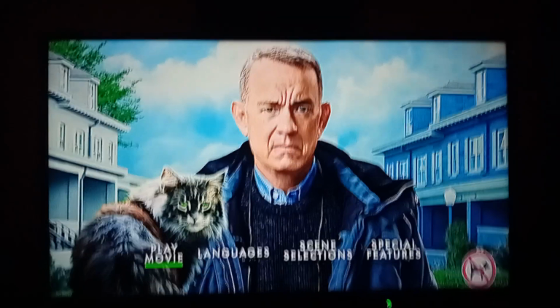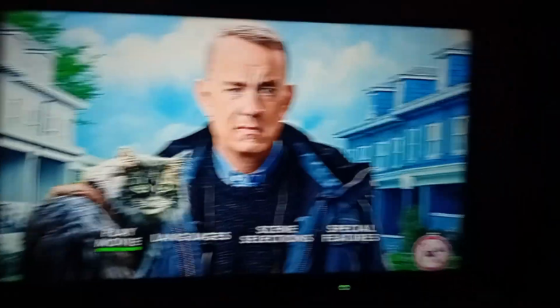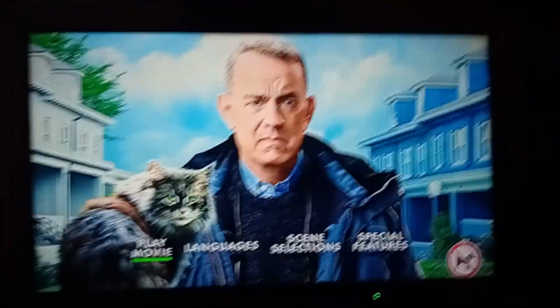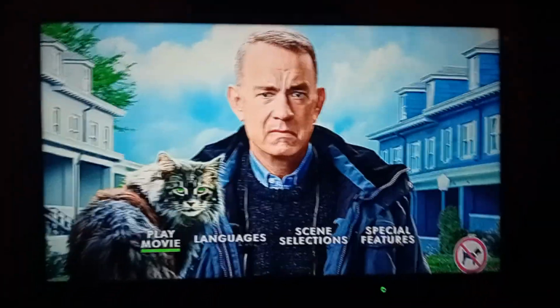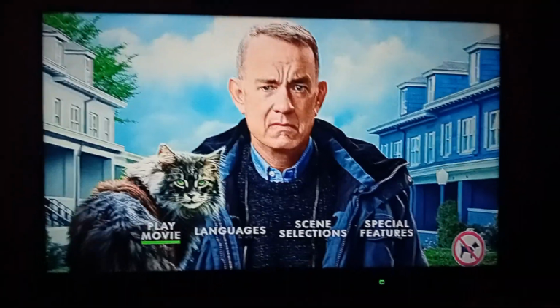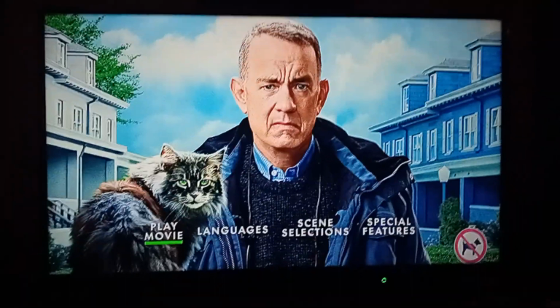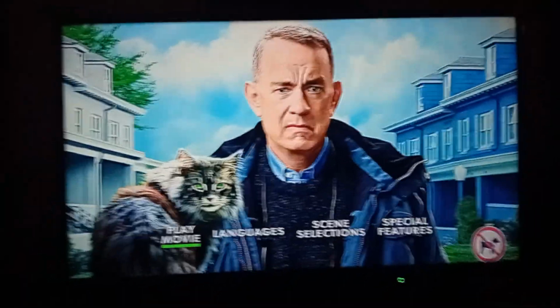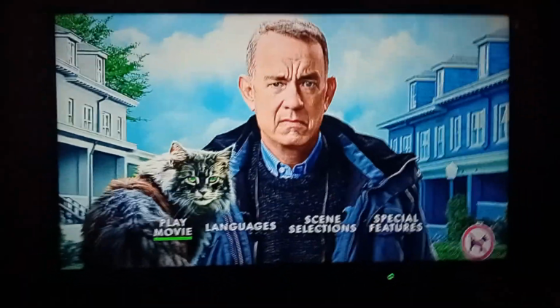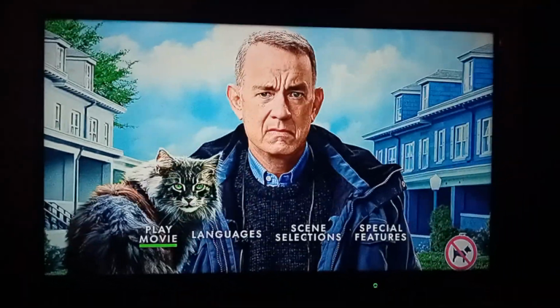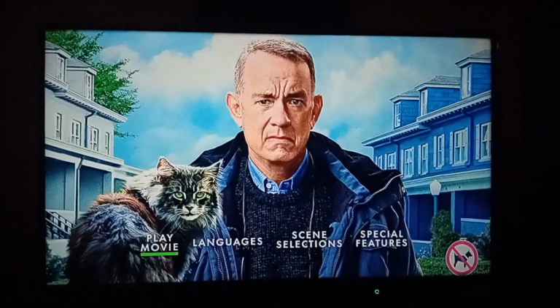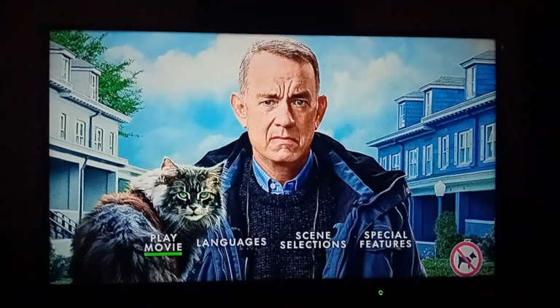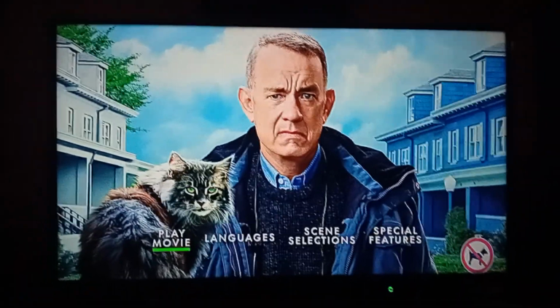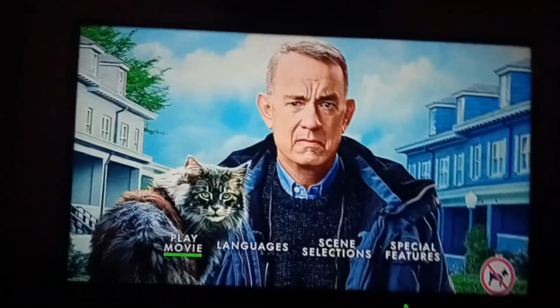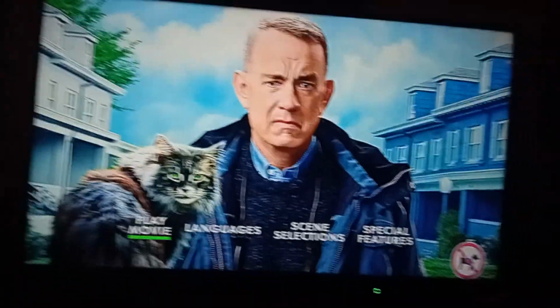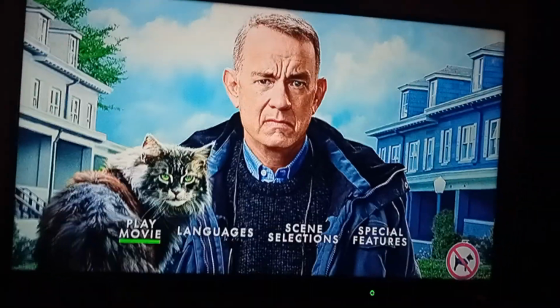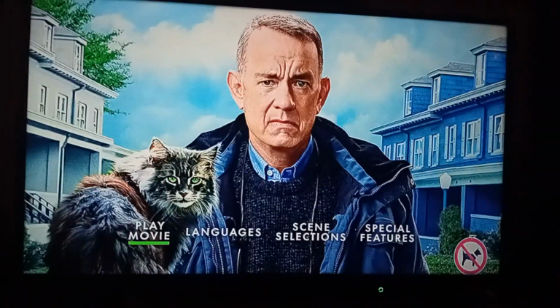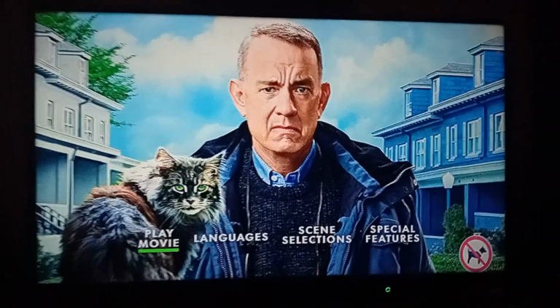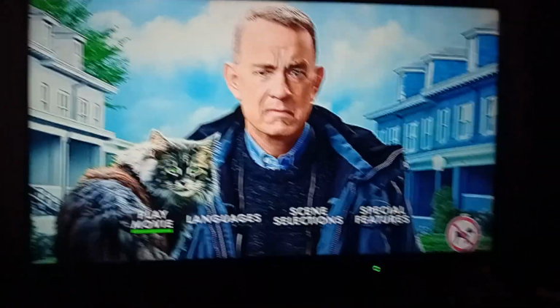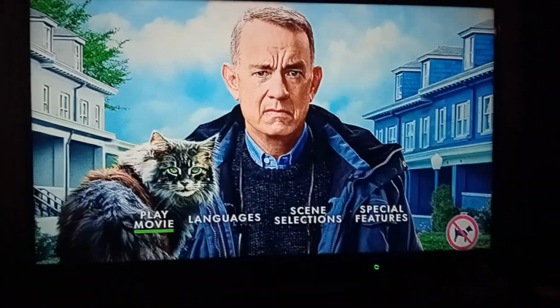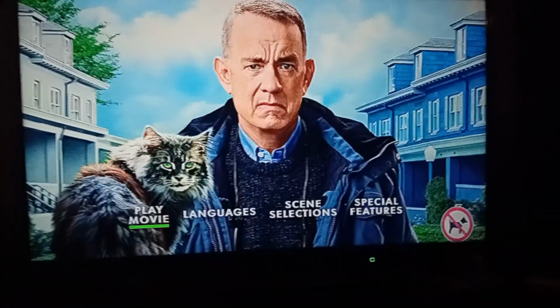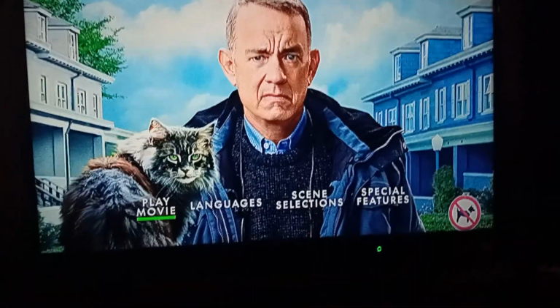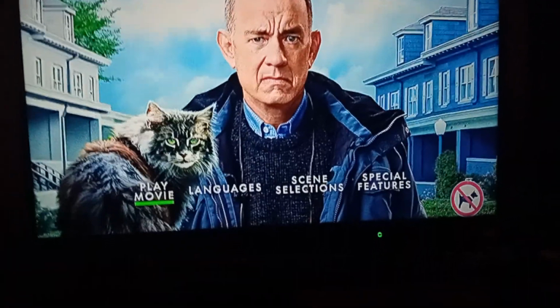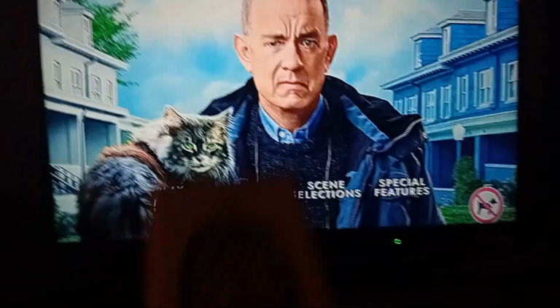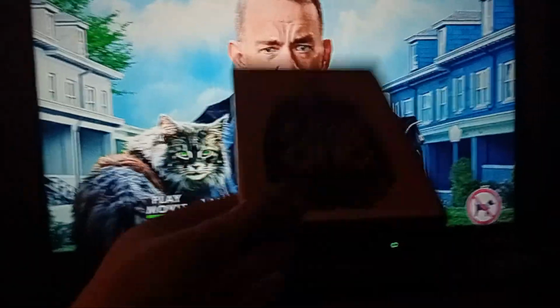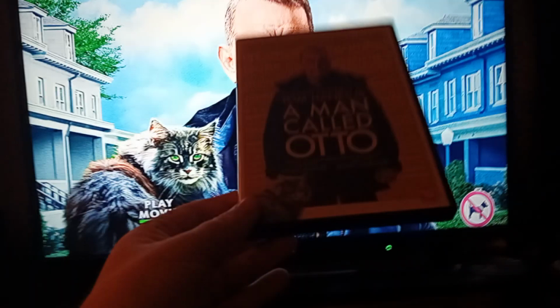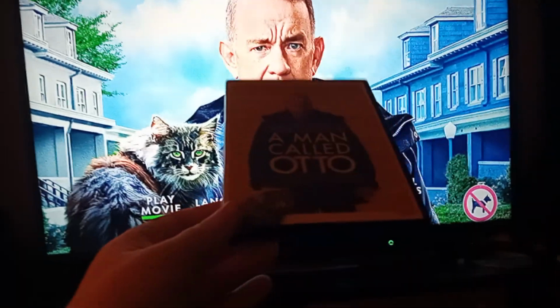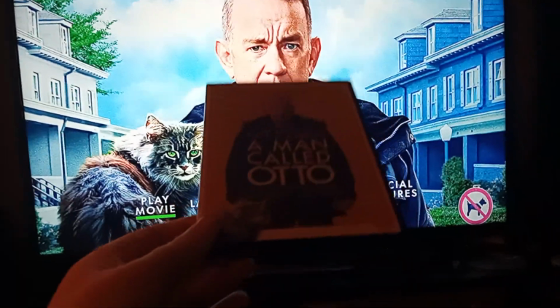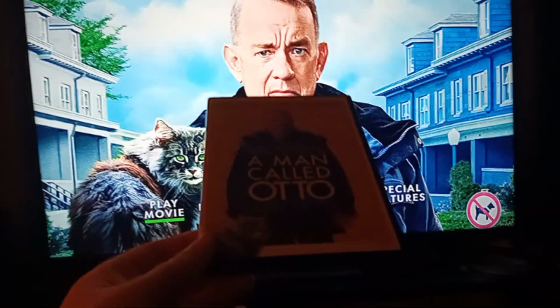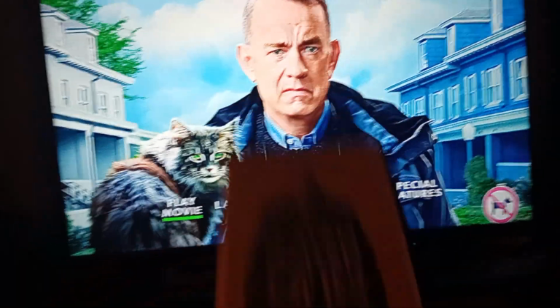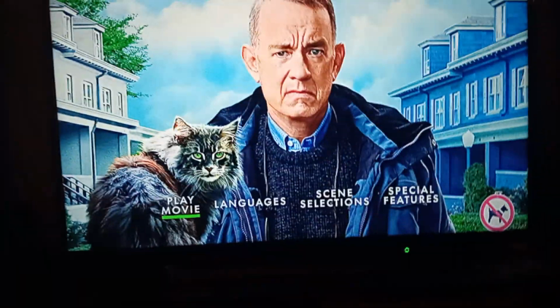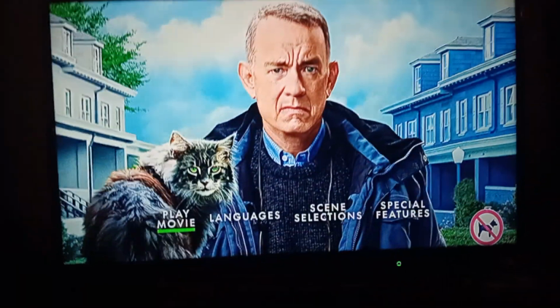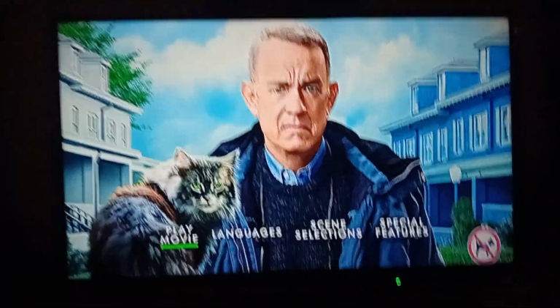Hi everyone, it's Joseph here, and today I'm going to do a daily menu walkthrough for A Man Called Otto.